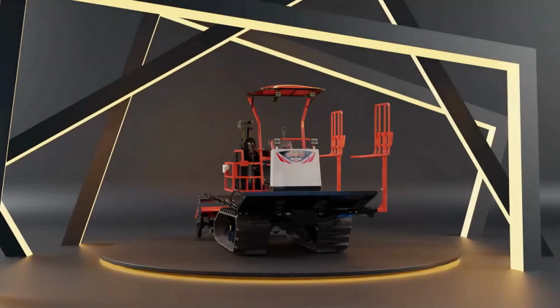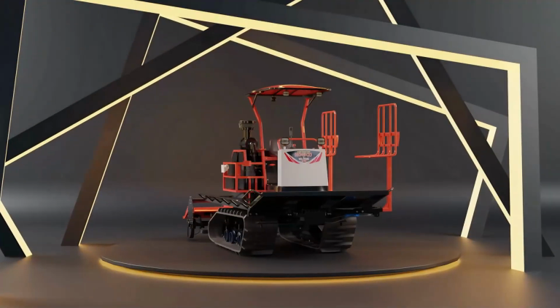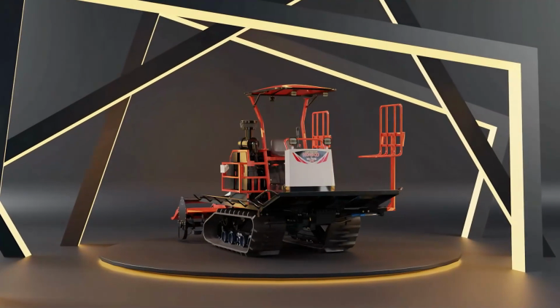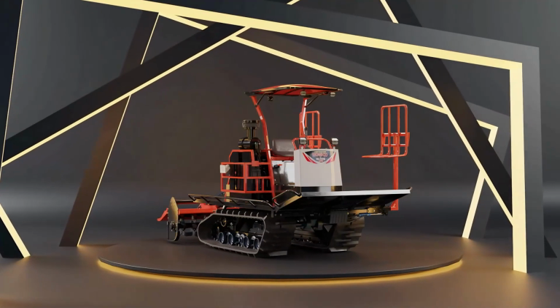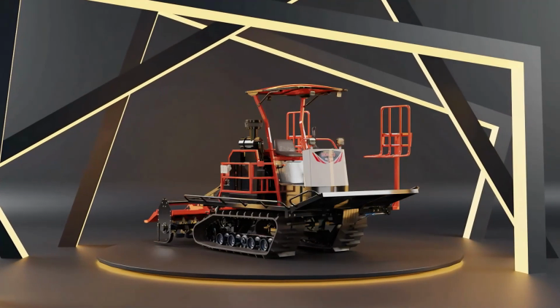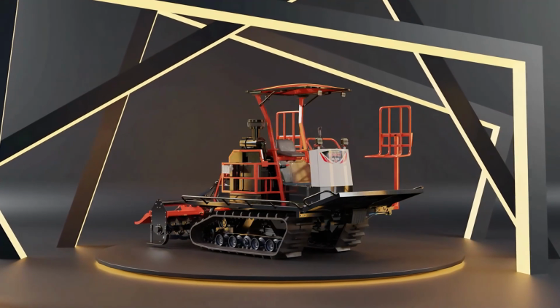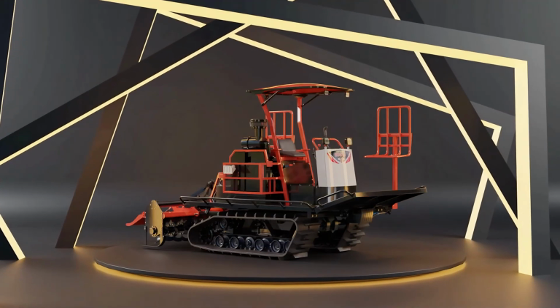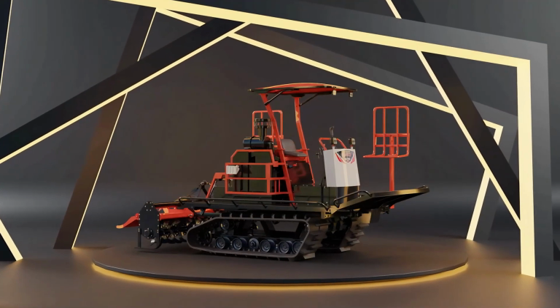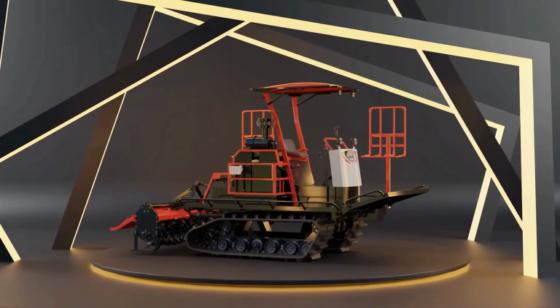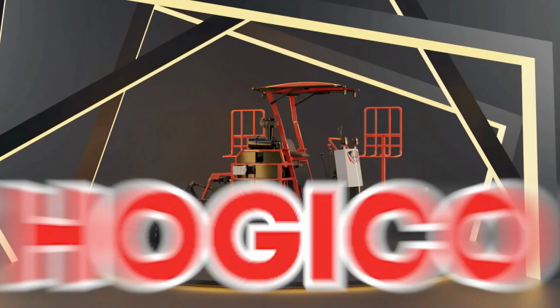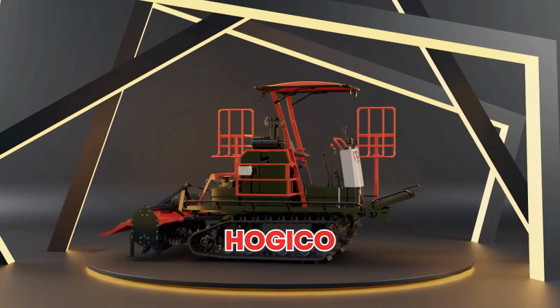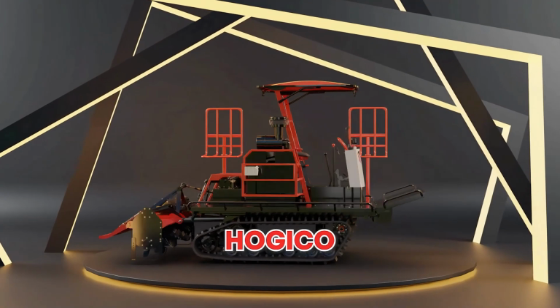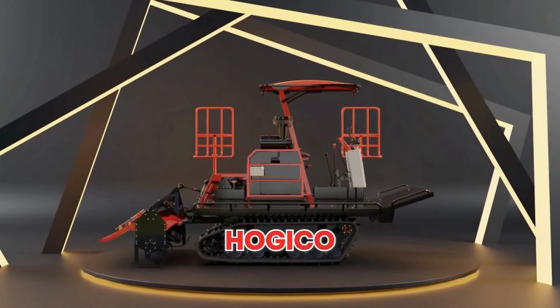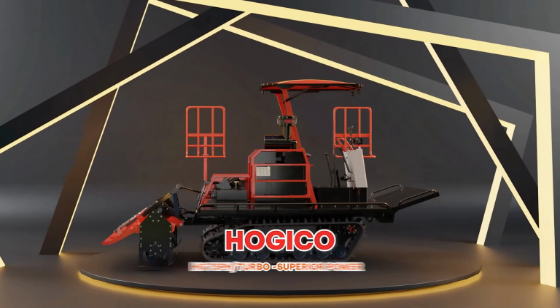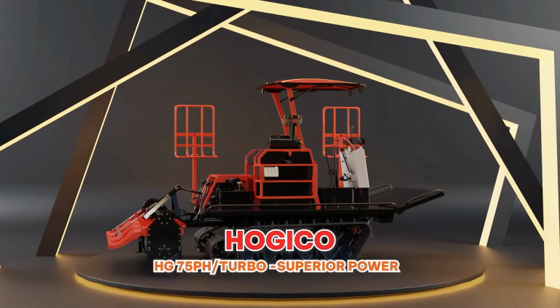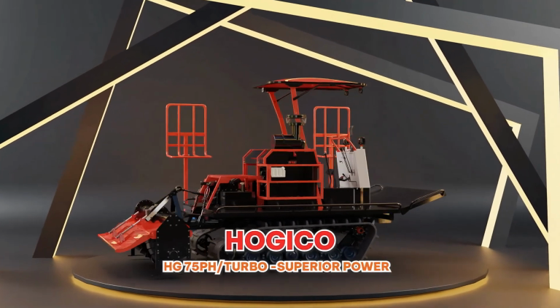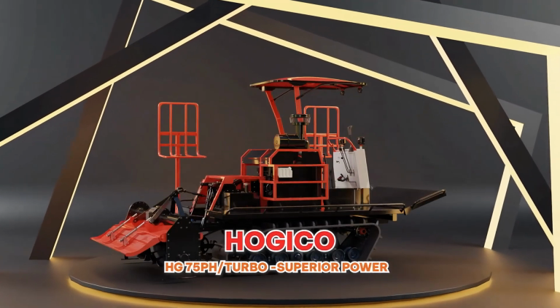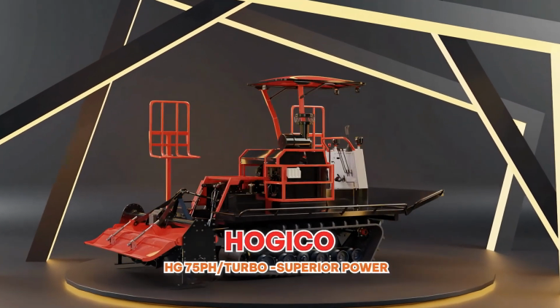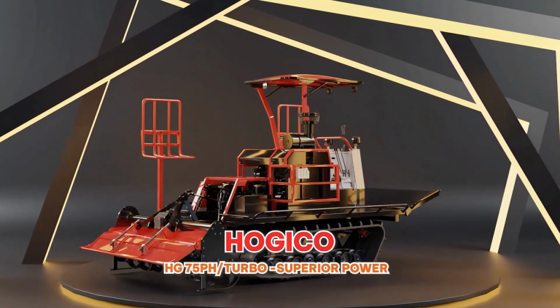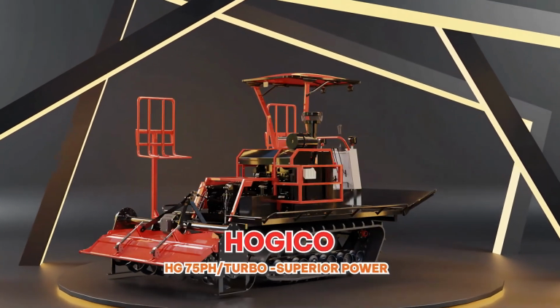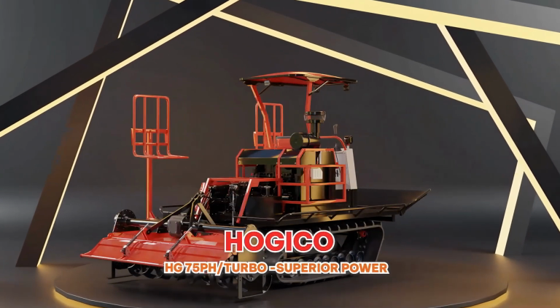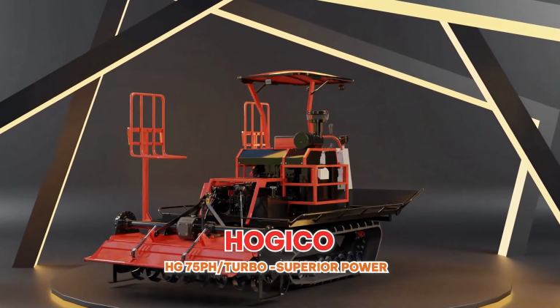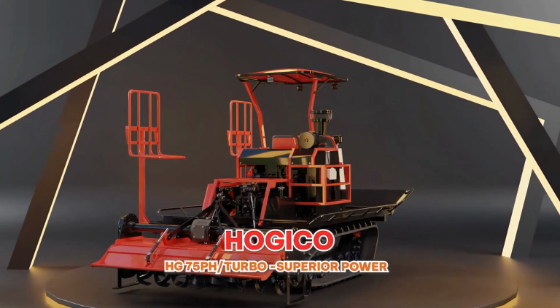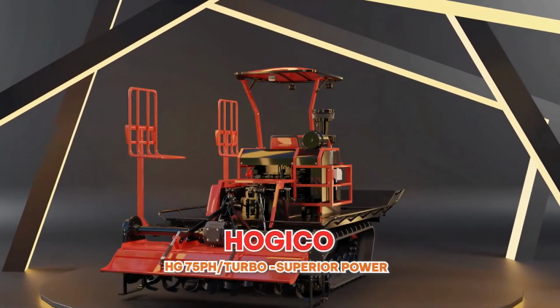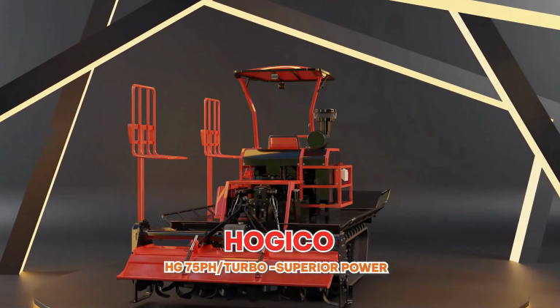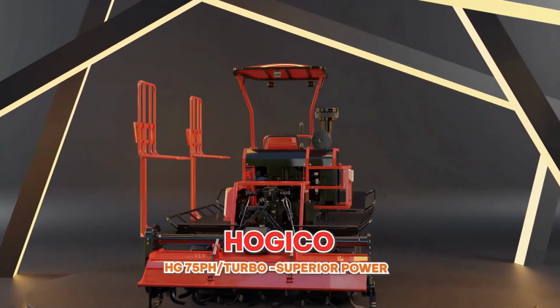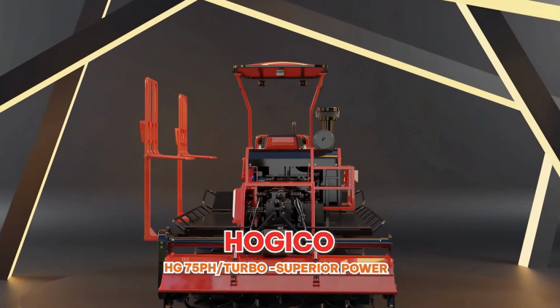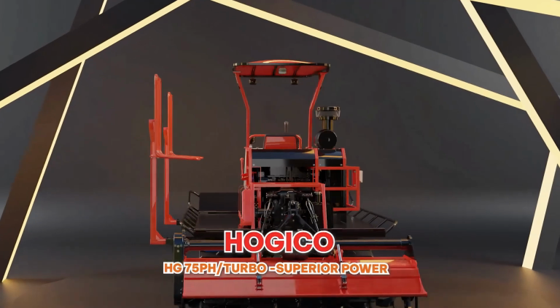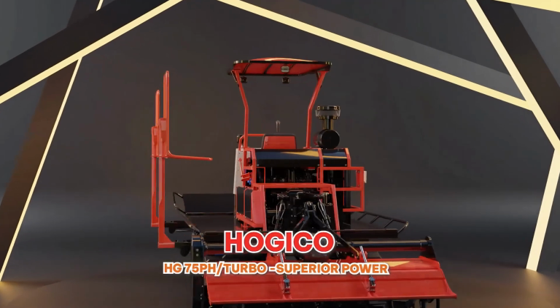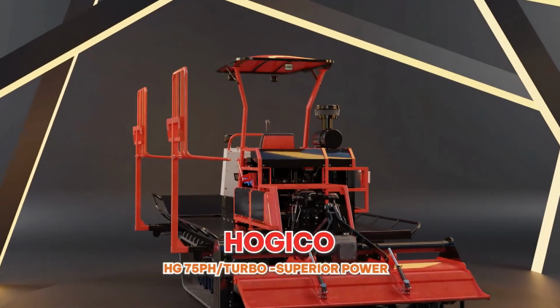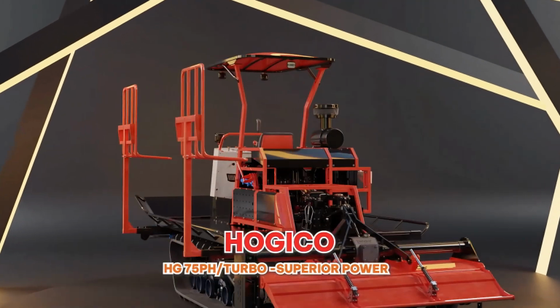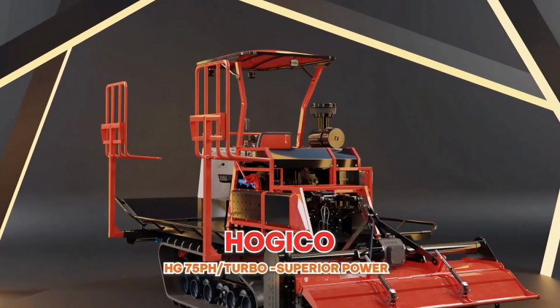Agricultural Tractor Hoiko XG75B8 Turbo: superior power, meeting all farming needs of our valued farmers.